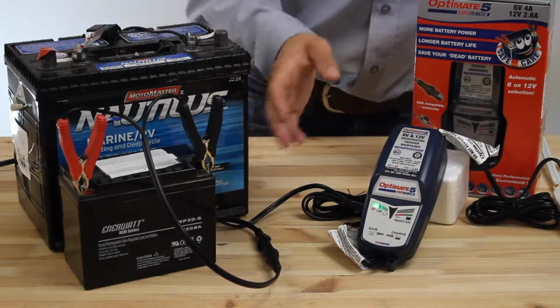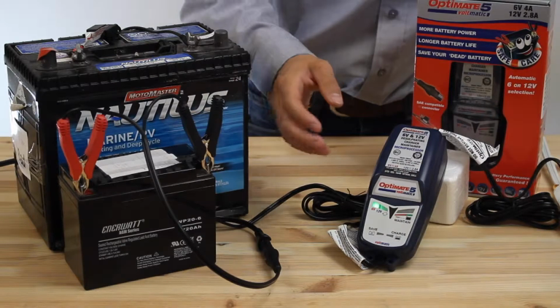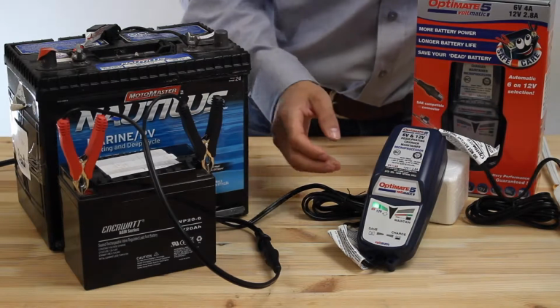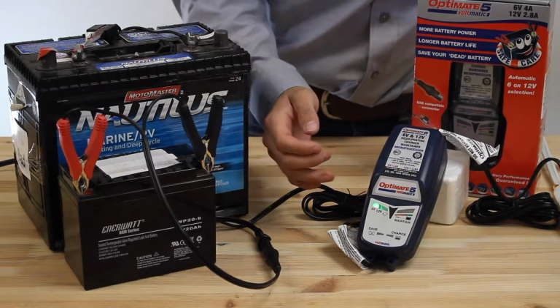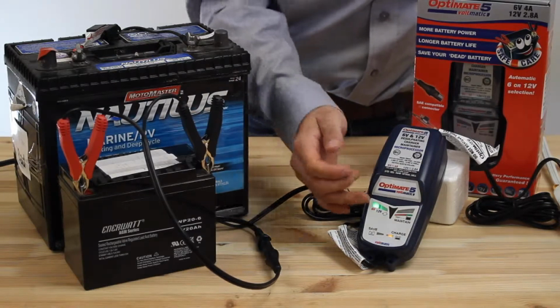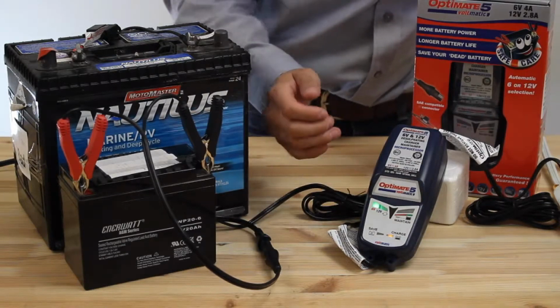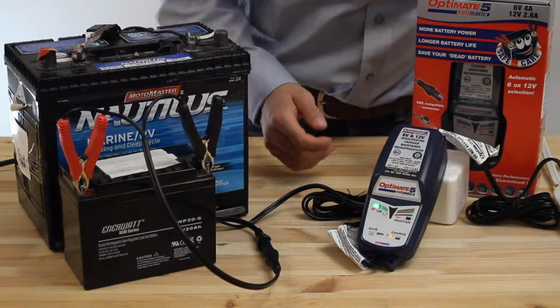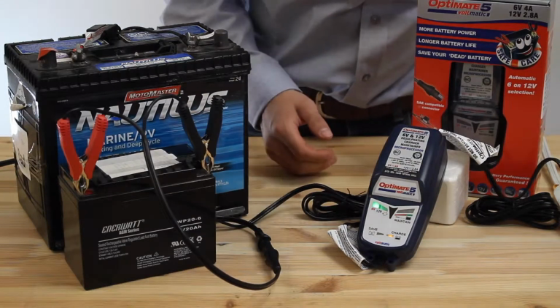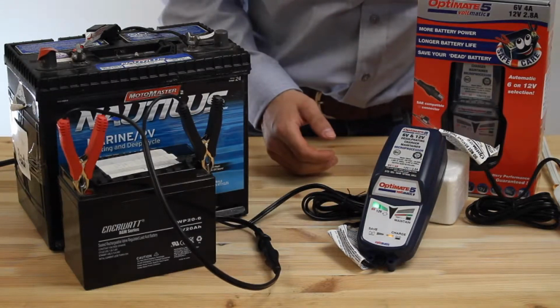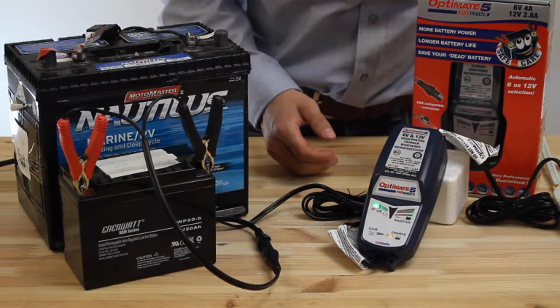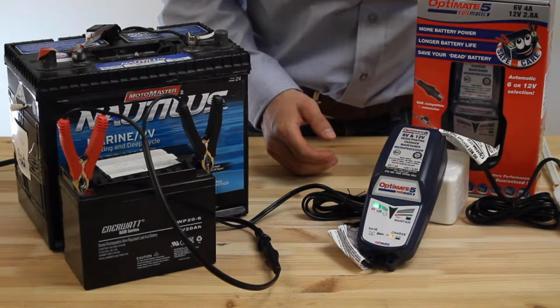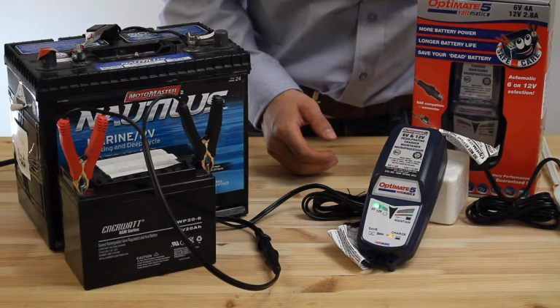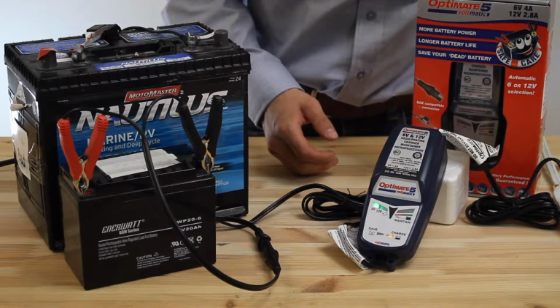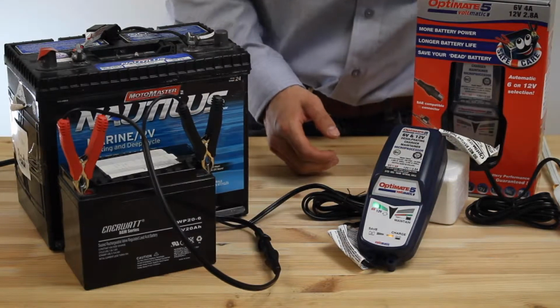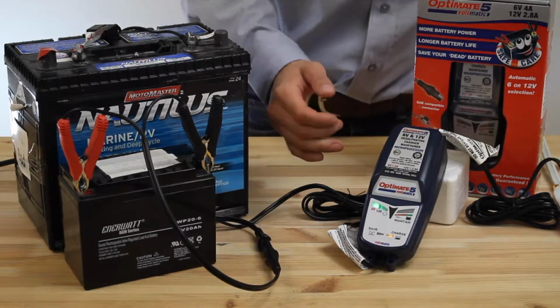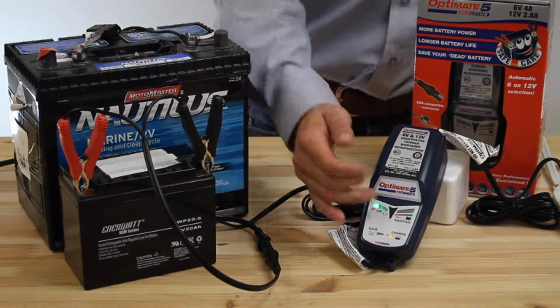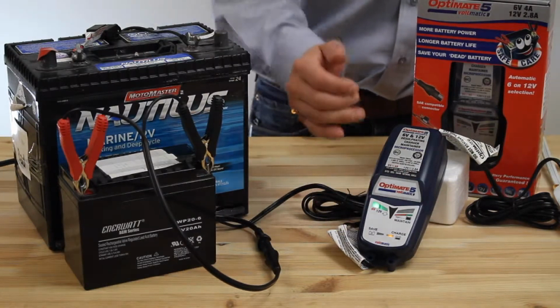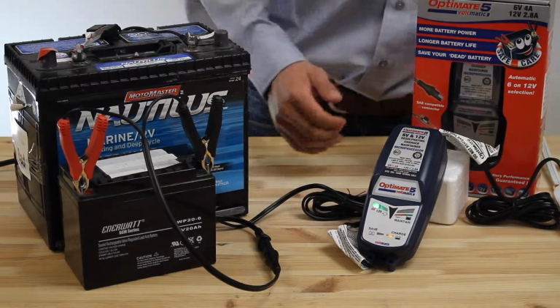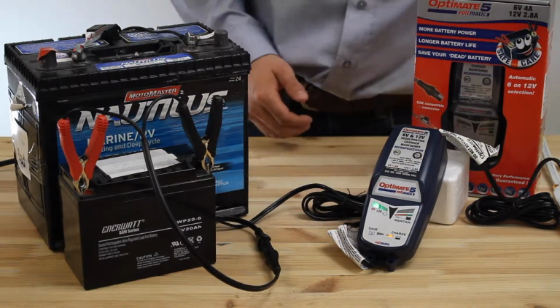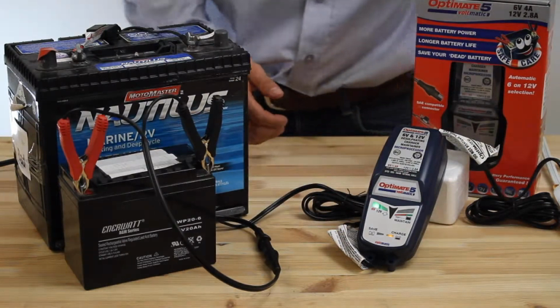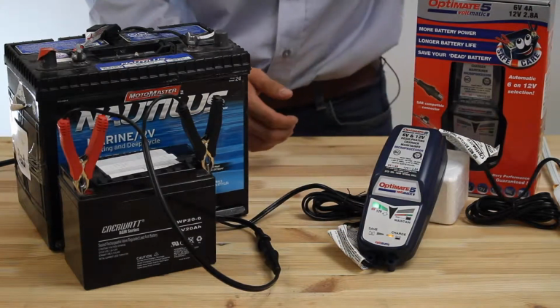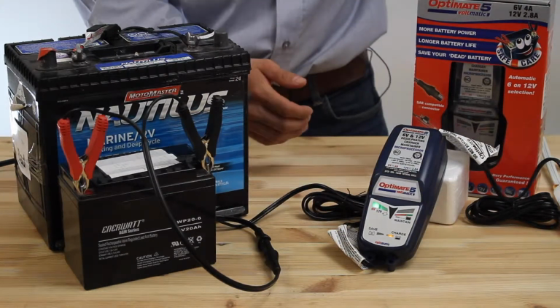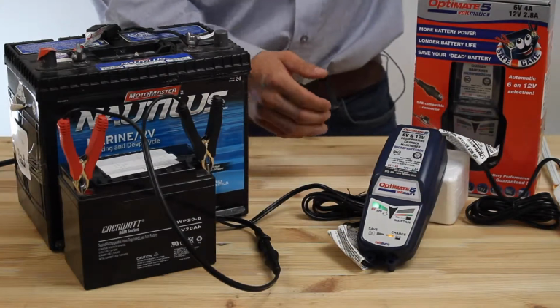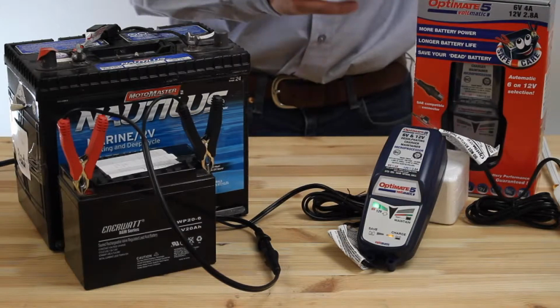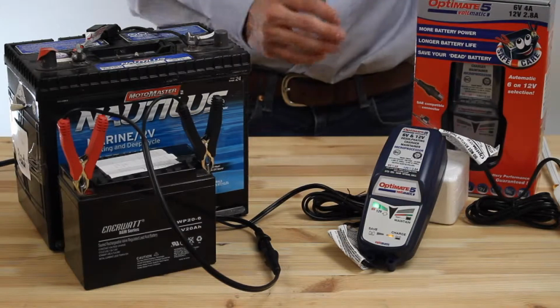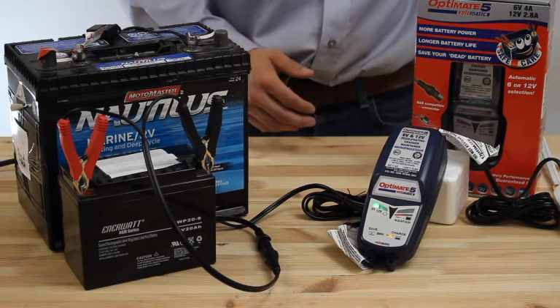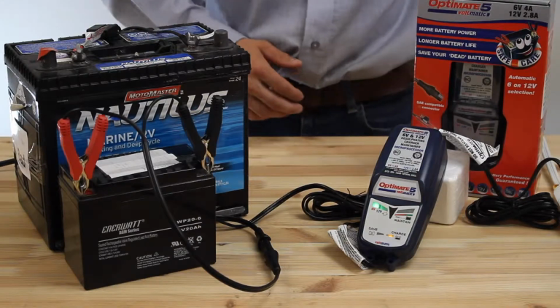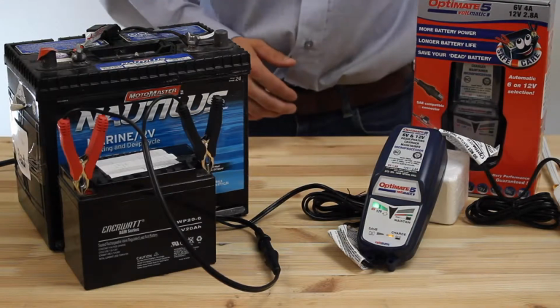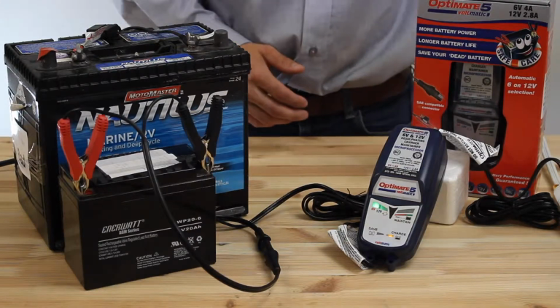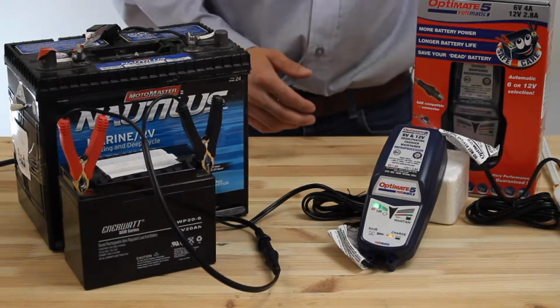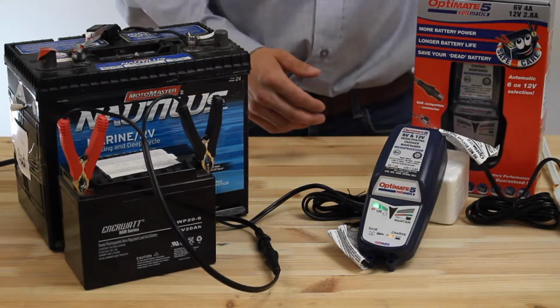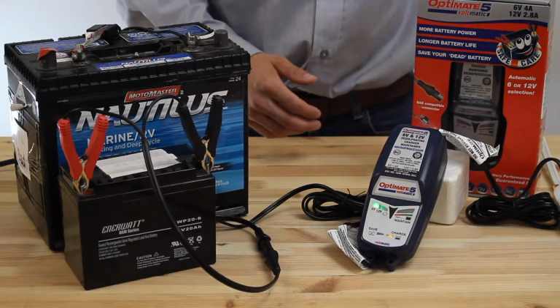Connect it to a 6-volt battery and it goes to 6 volts. Connect it to a healthy 12-volt battery and it will automatically start charging for 12-volt battery.